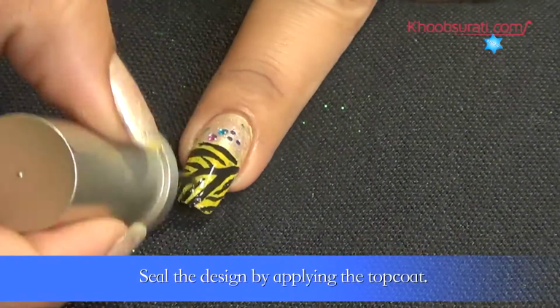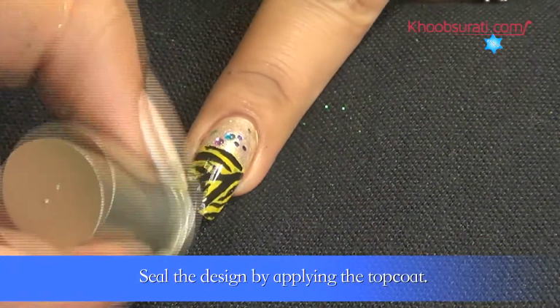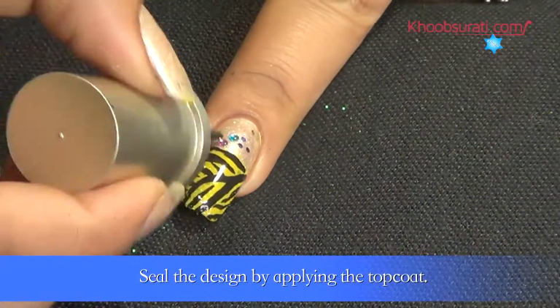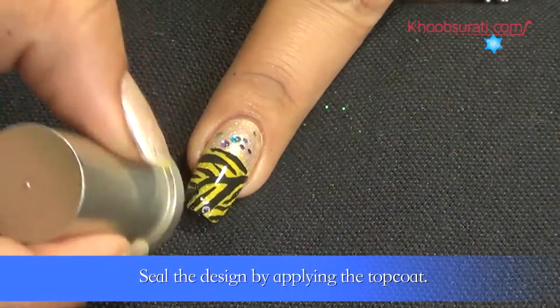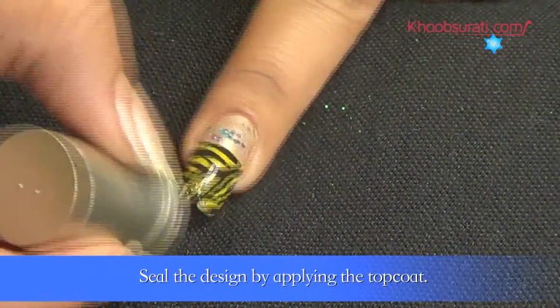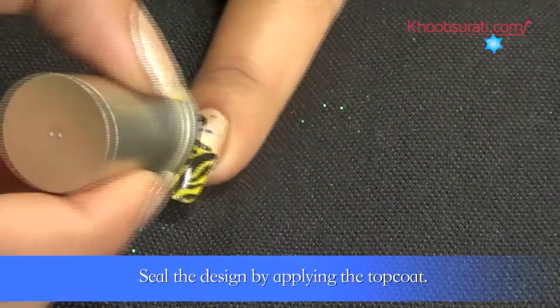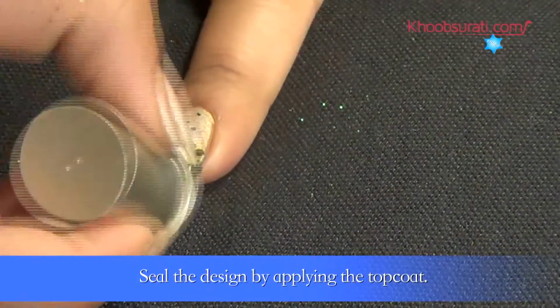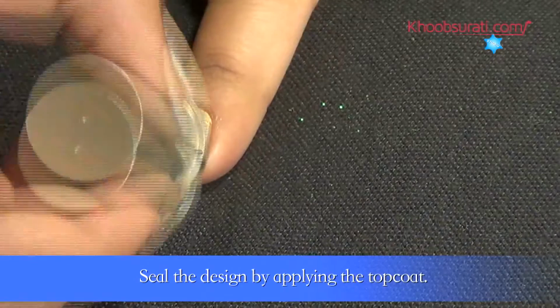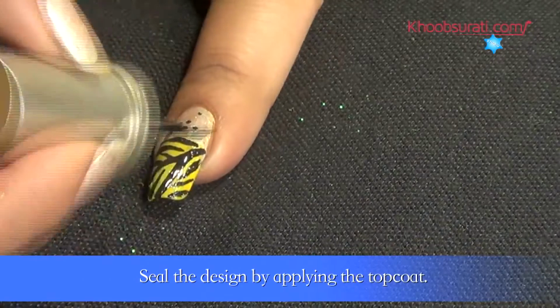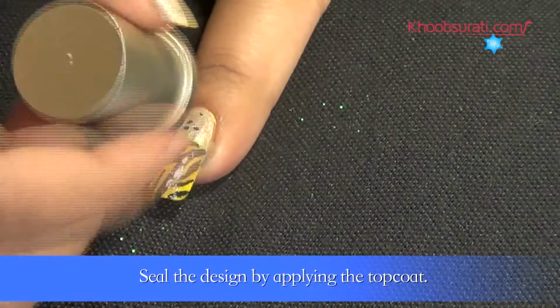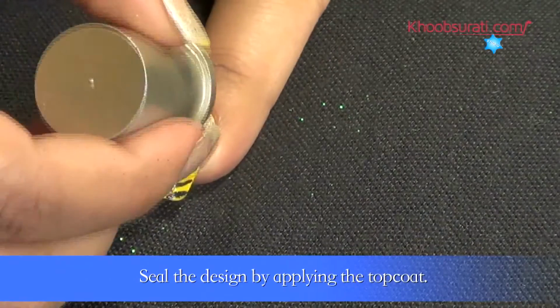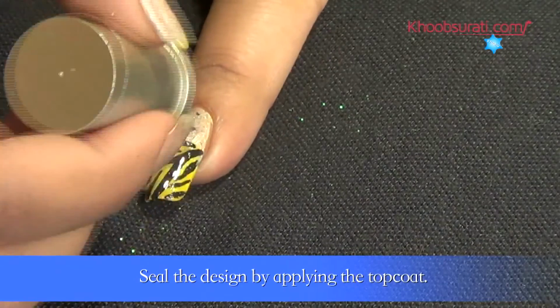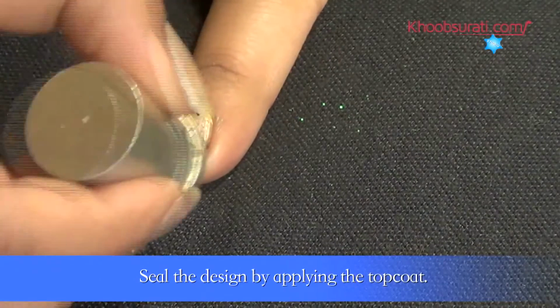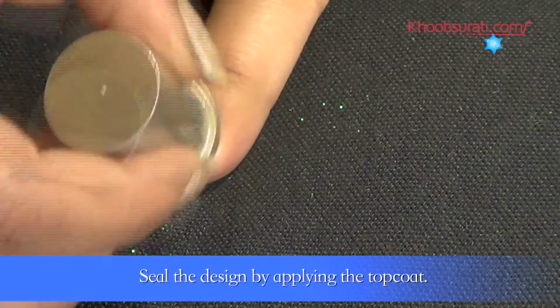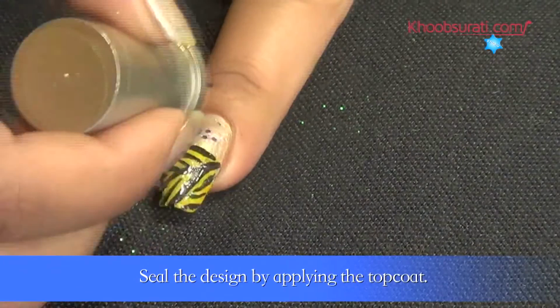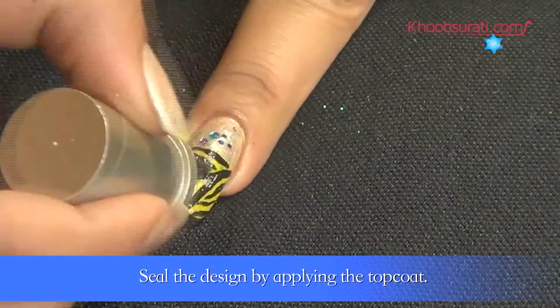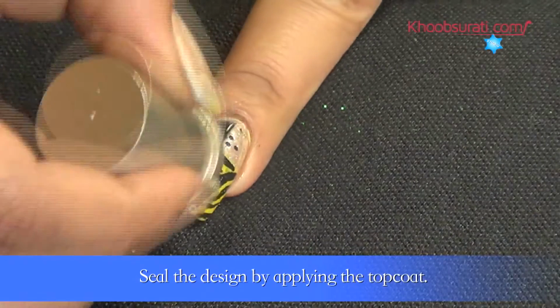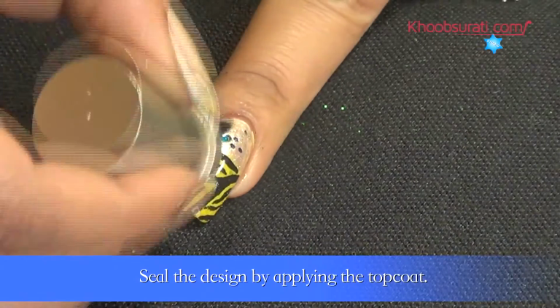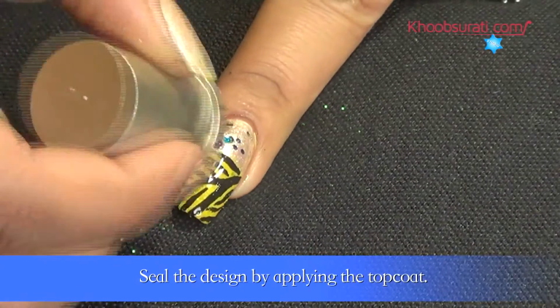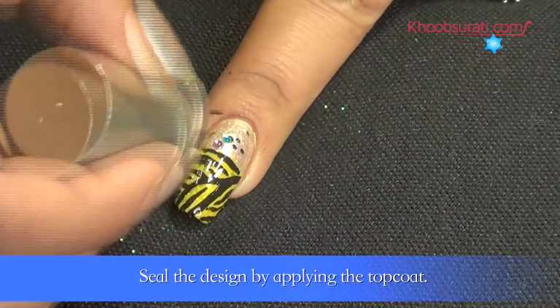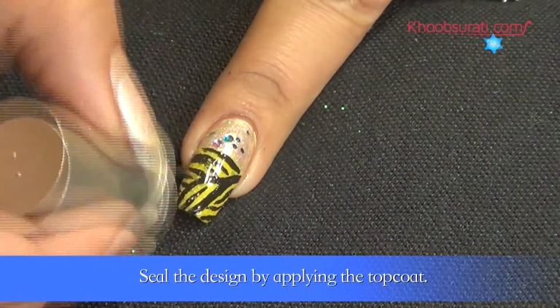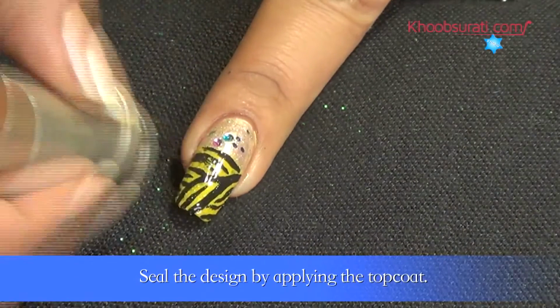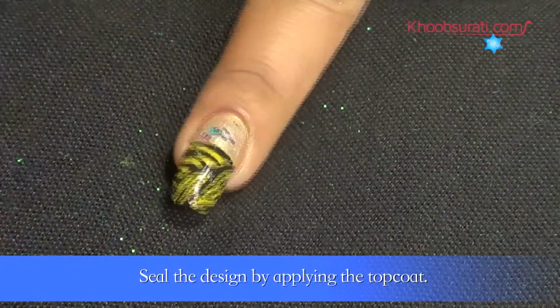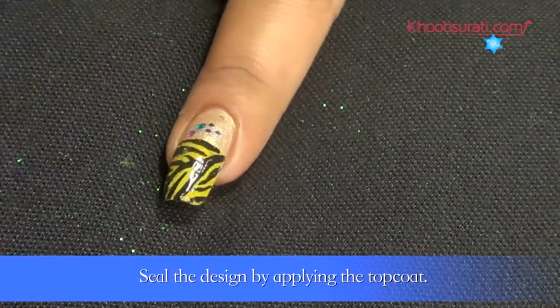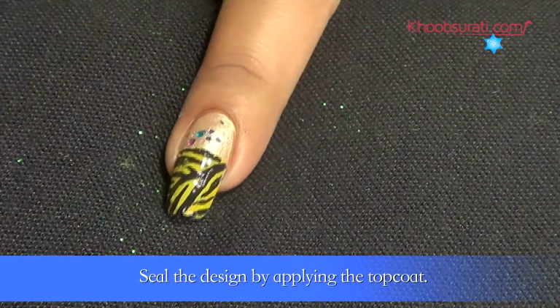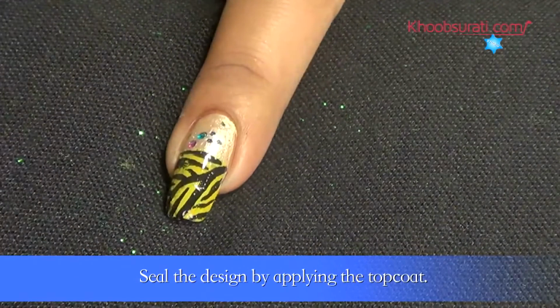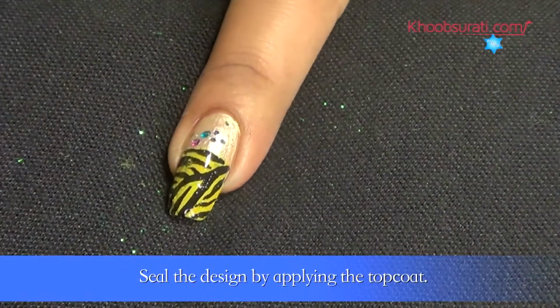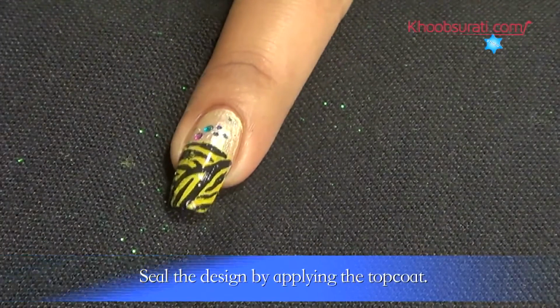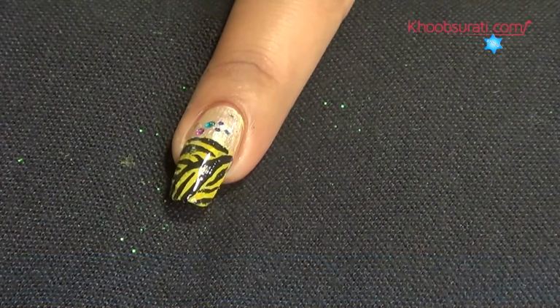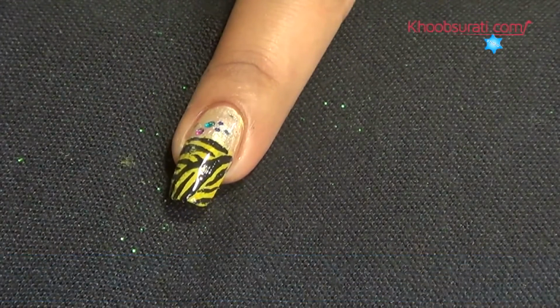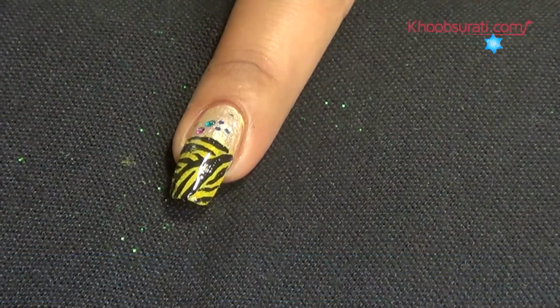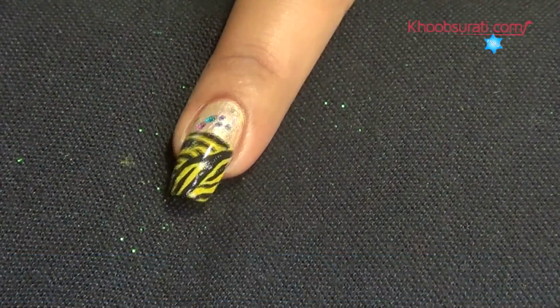You can make similar designs on other nails in an alternating manner. Finally, seal the design by applying the top coat.